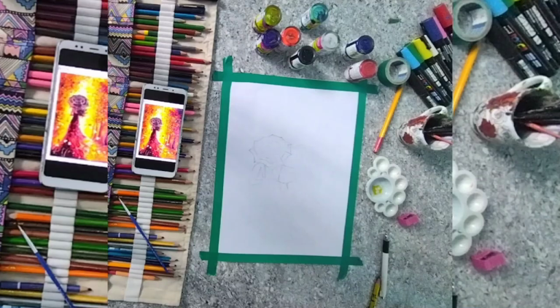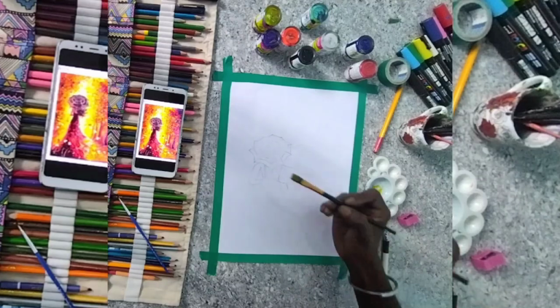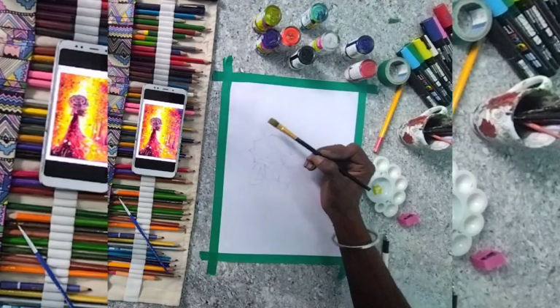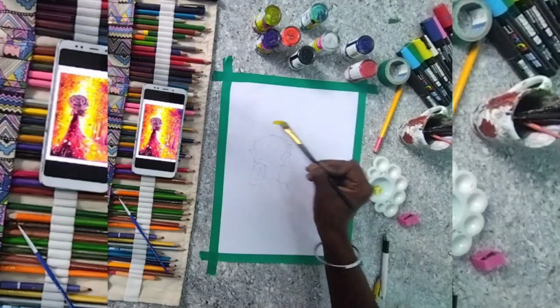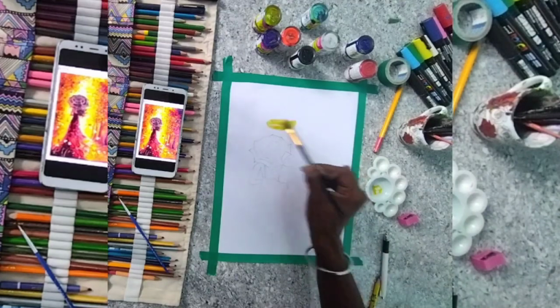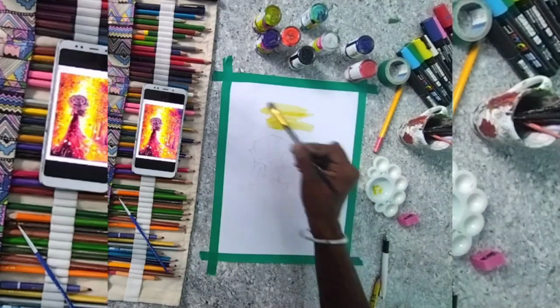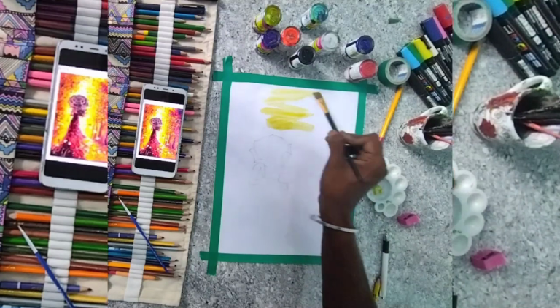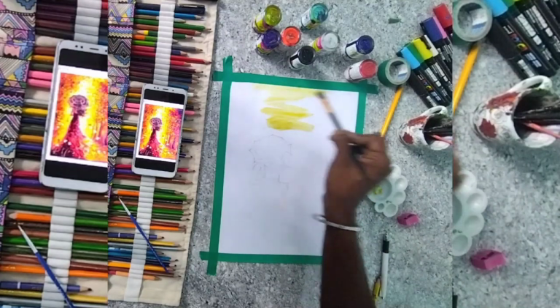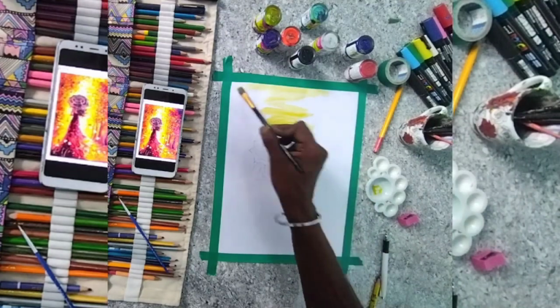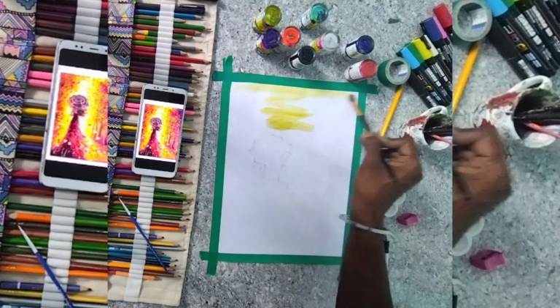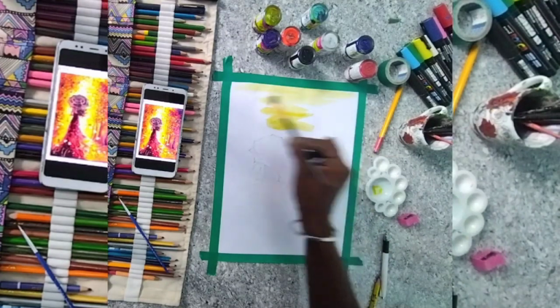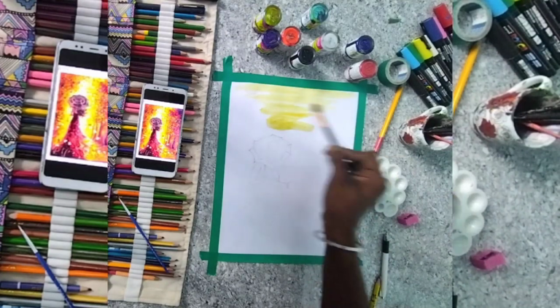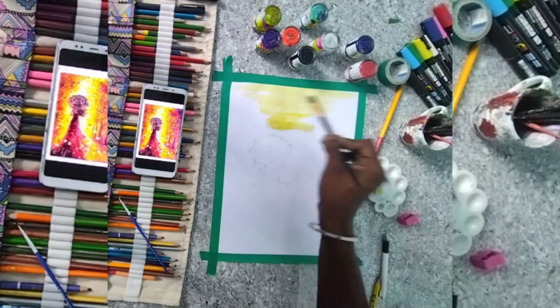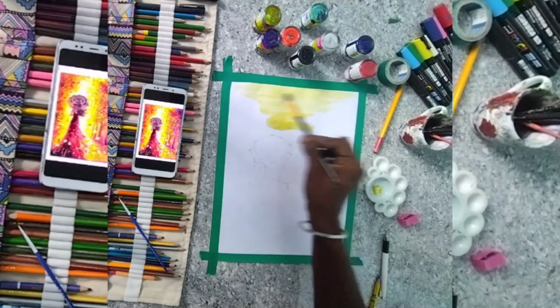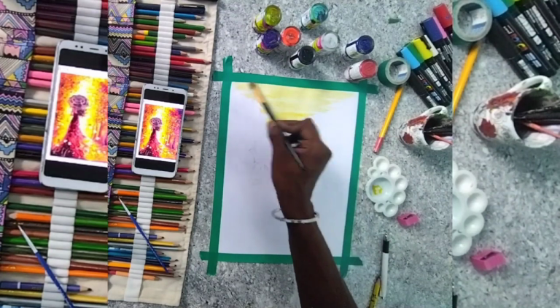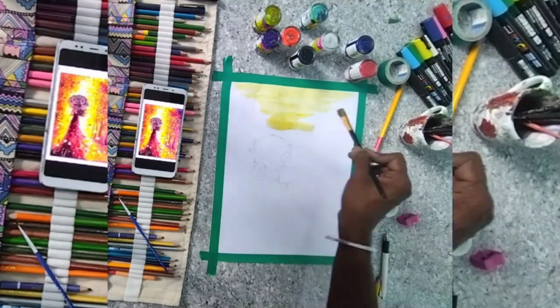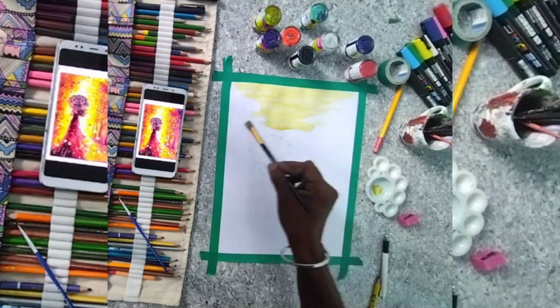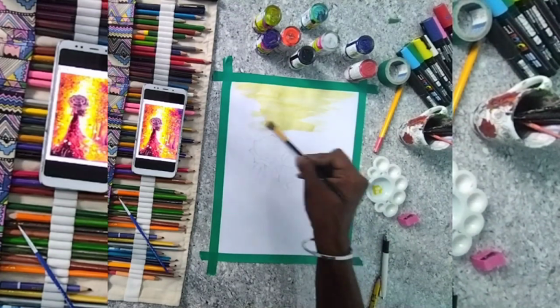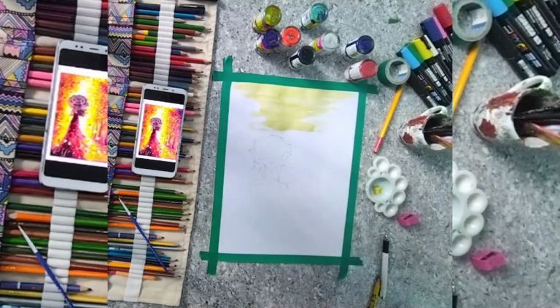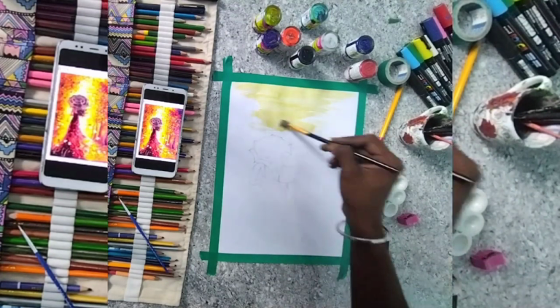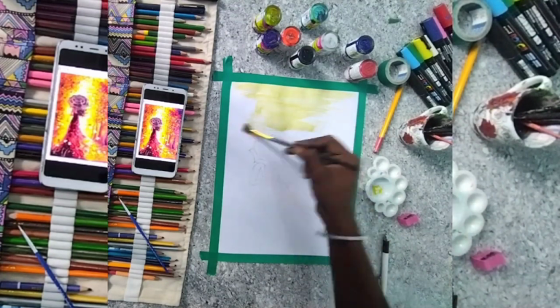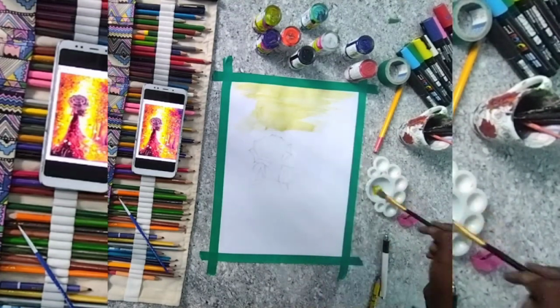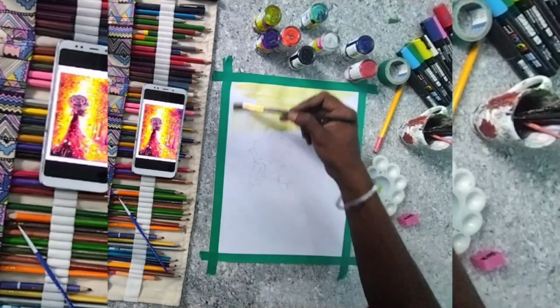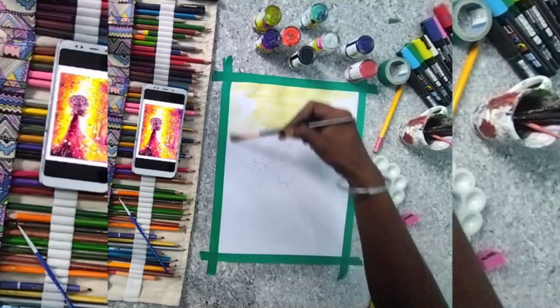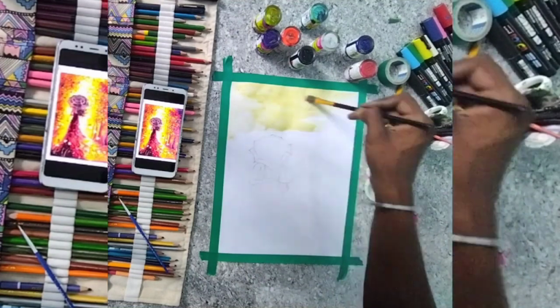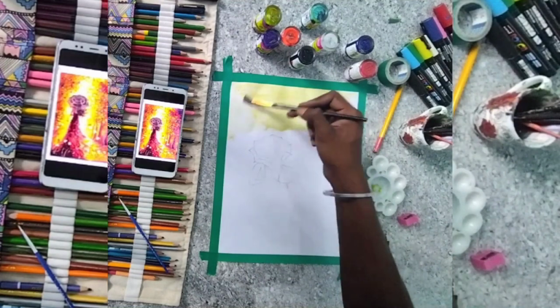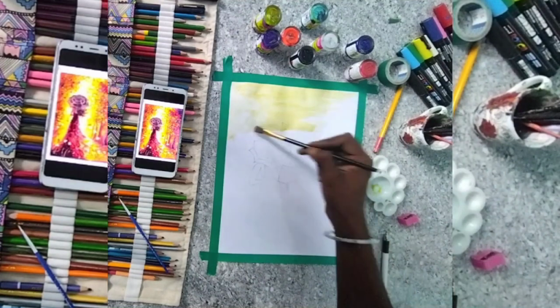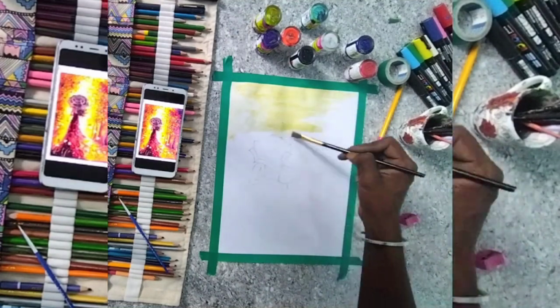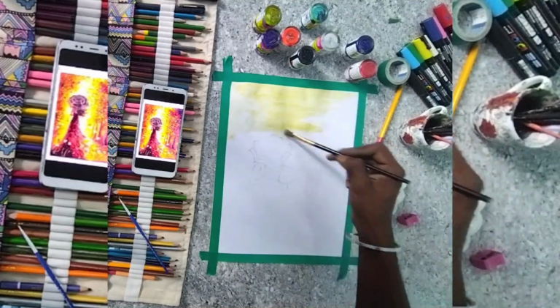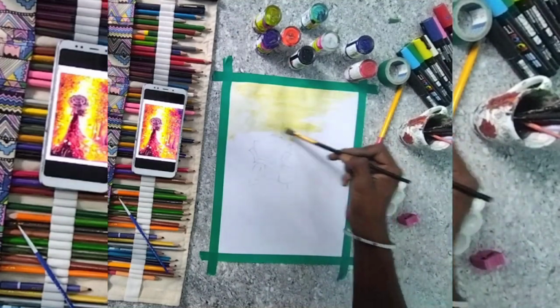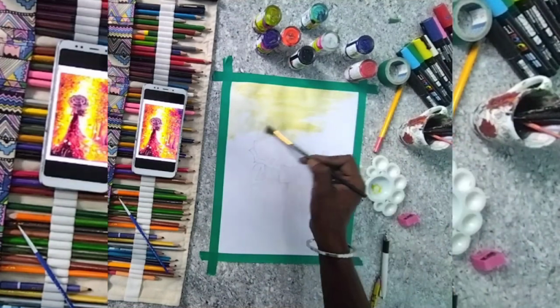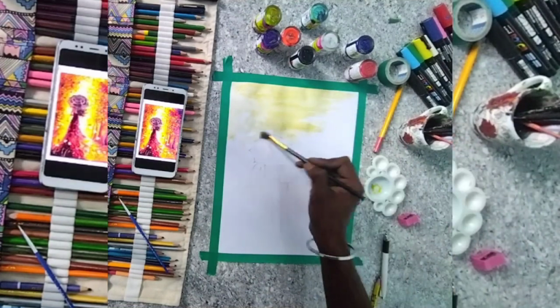Hello friends, I will show you how to paint the waterclaw.